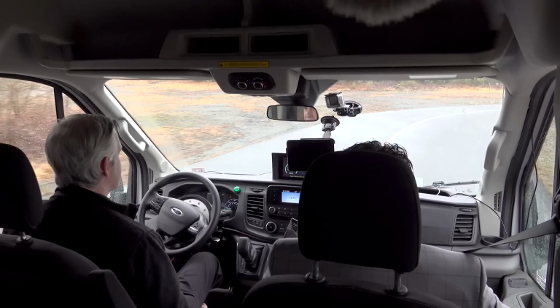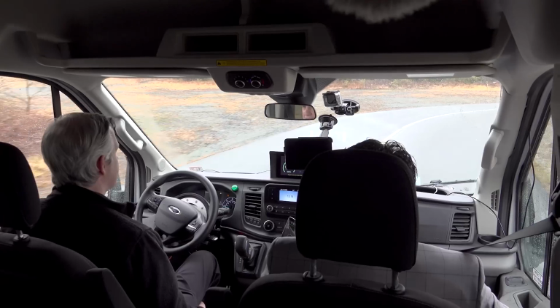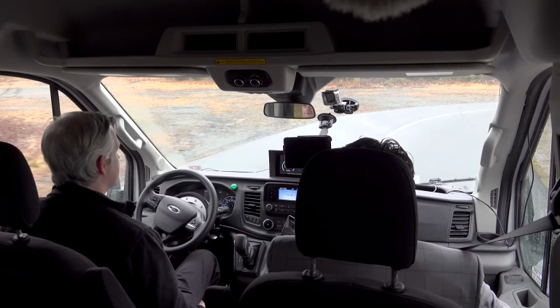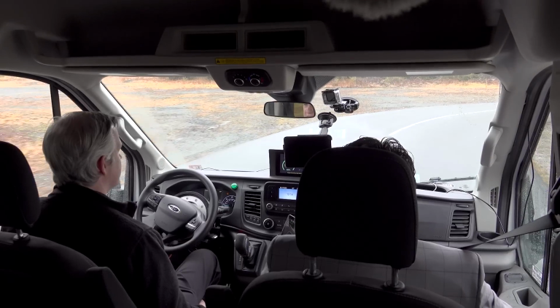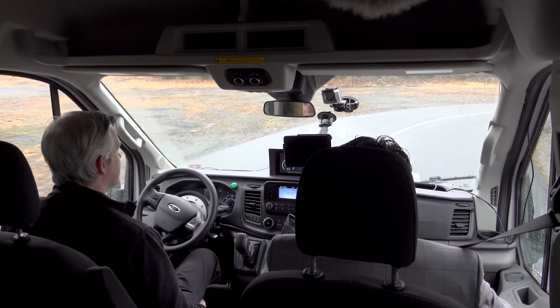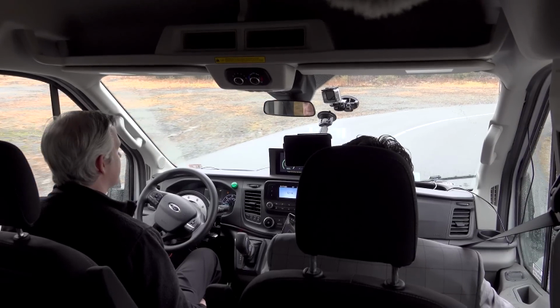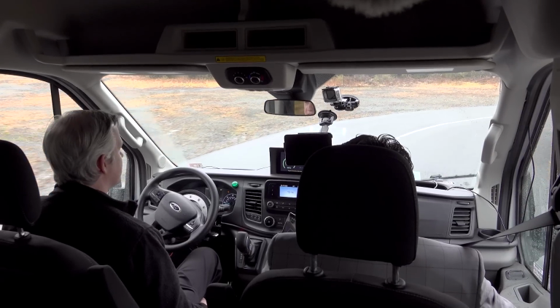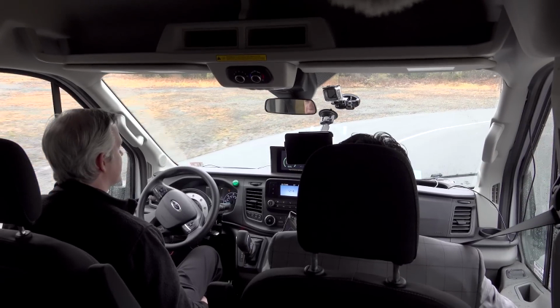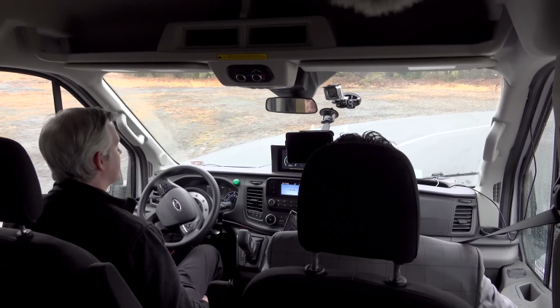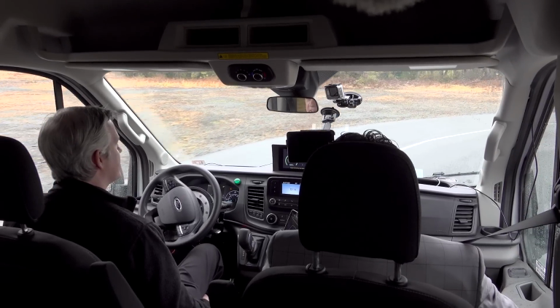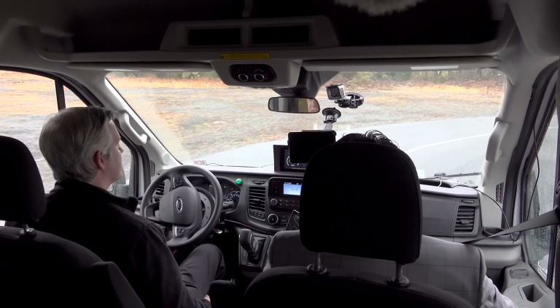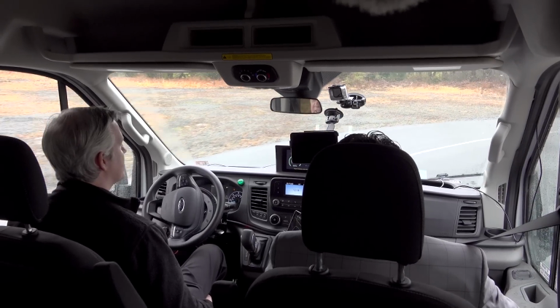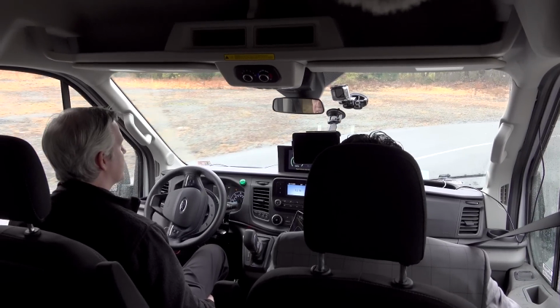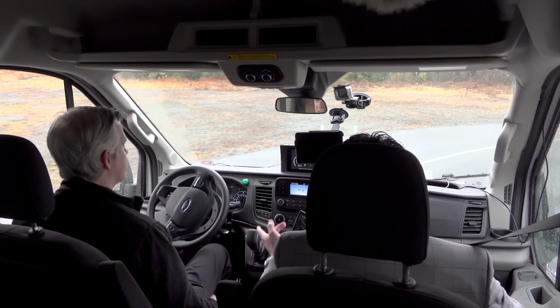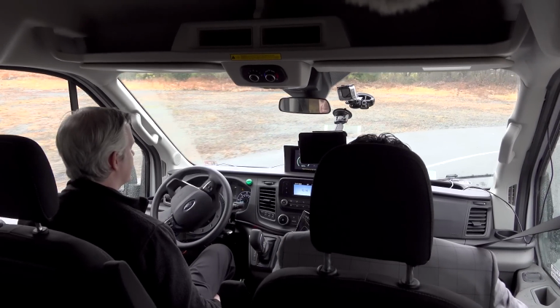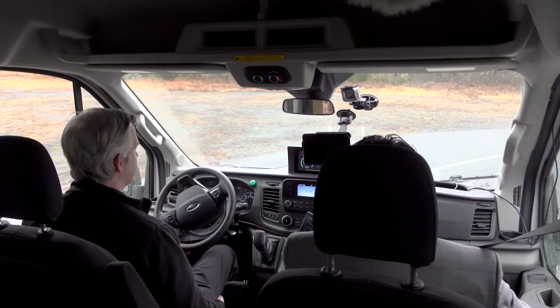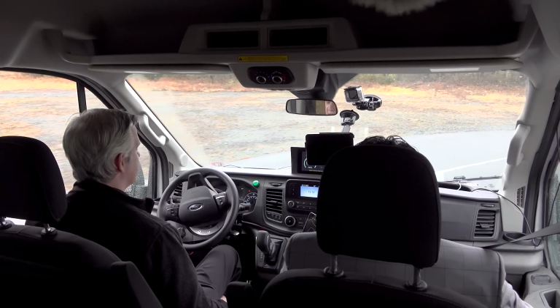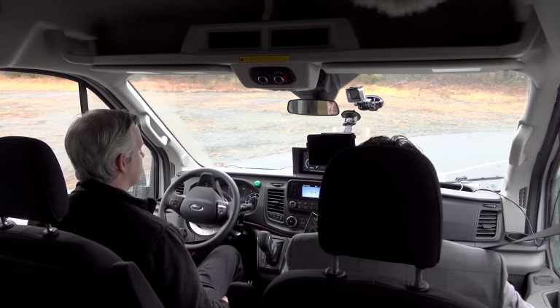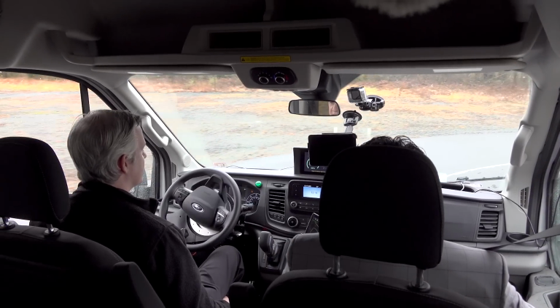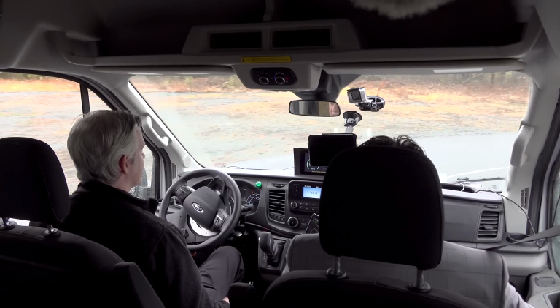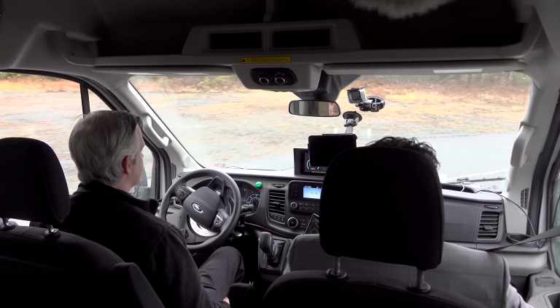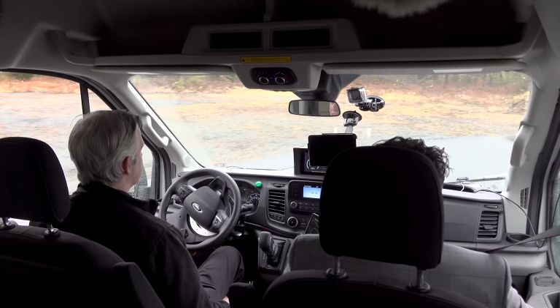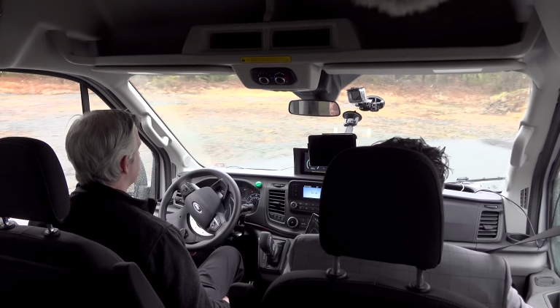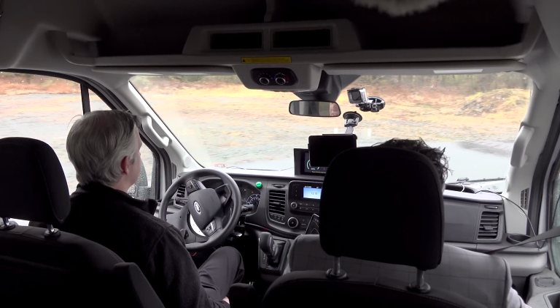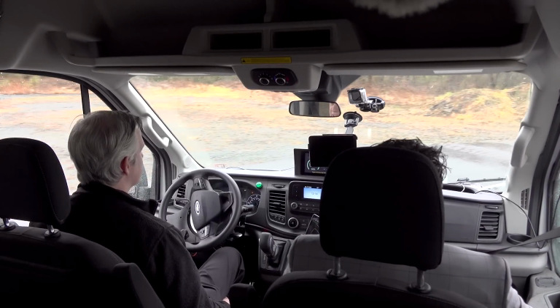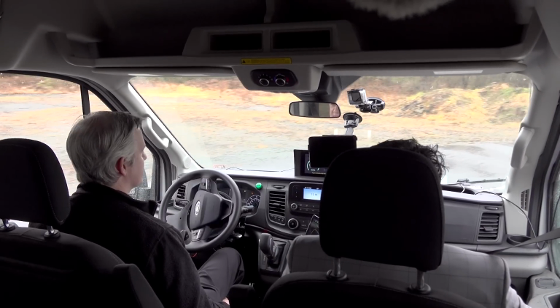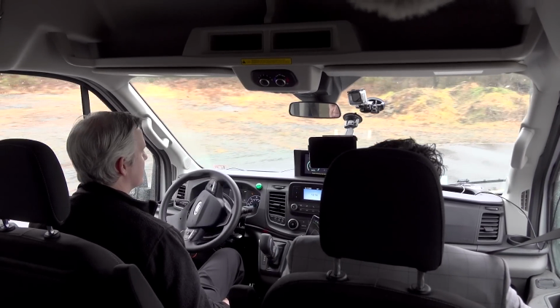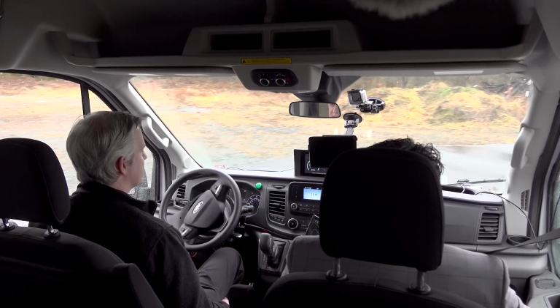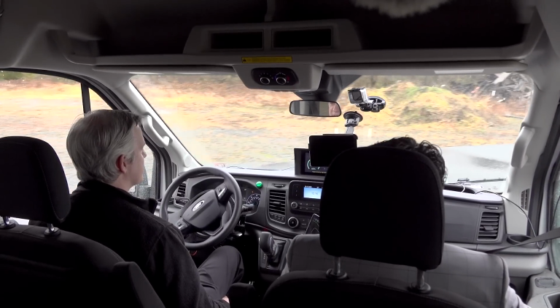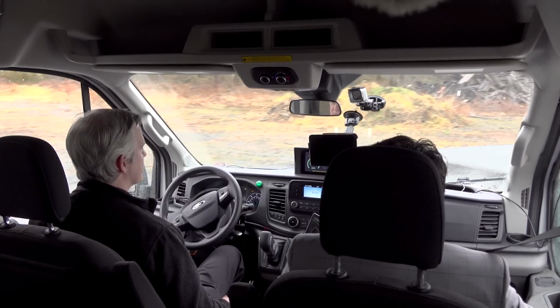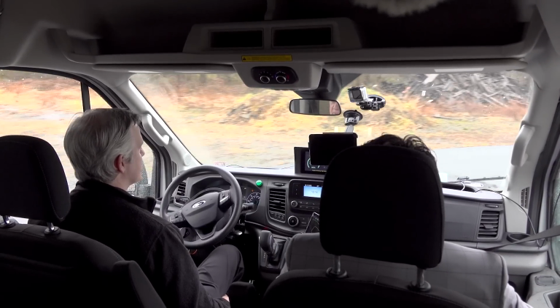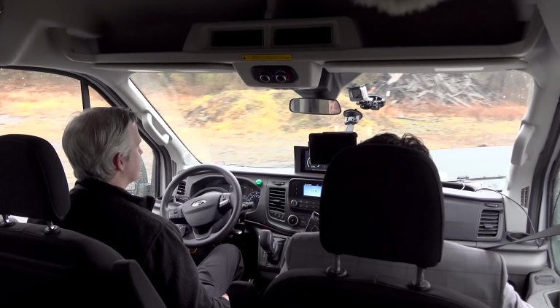Pretty steep curve here. It's handling it all in regen, so you're using the electric regen to slow it down. Nice. Very efficient way to do it.